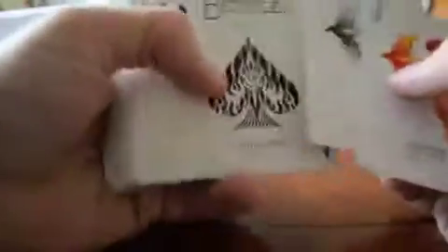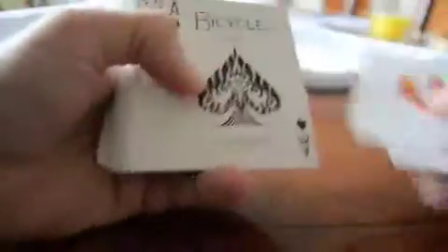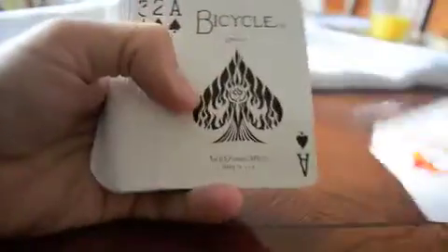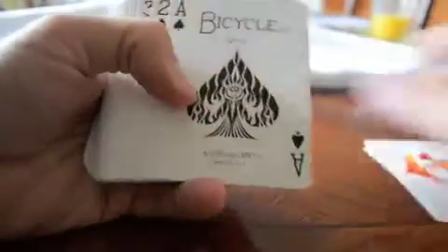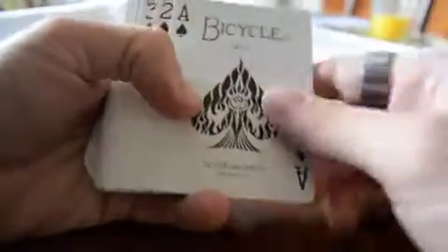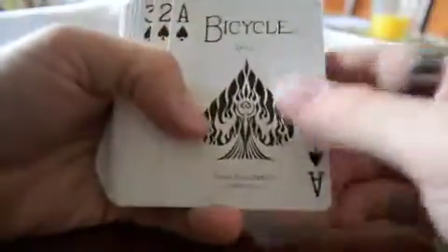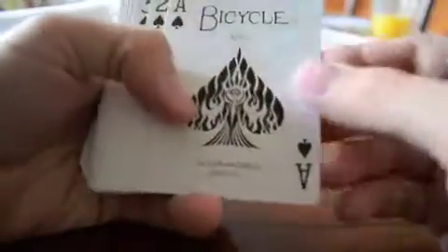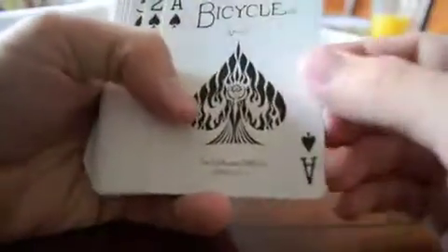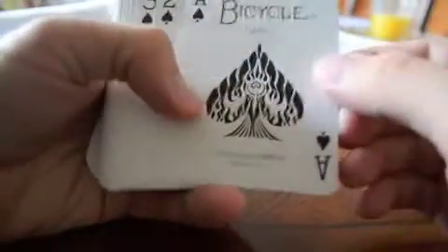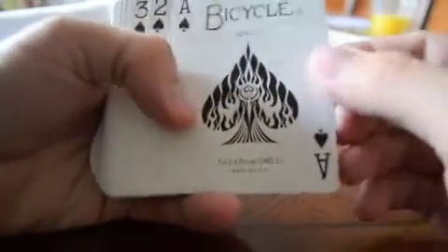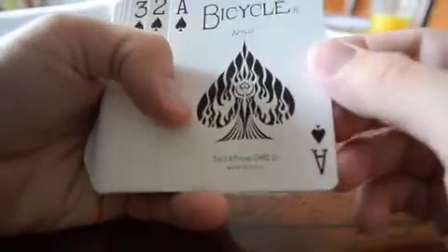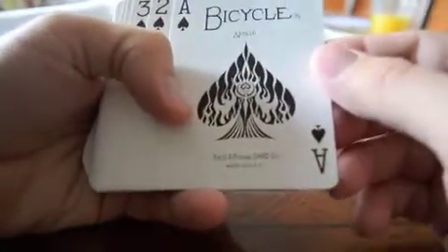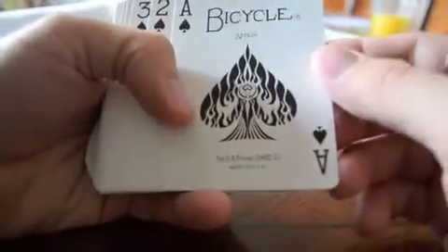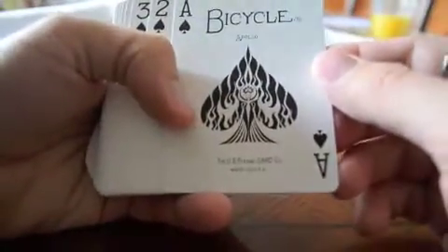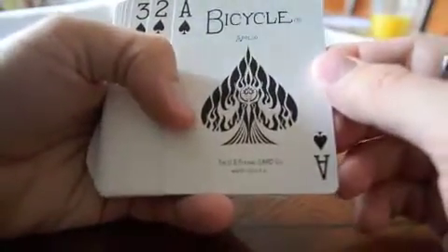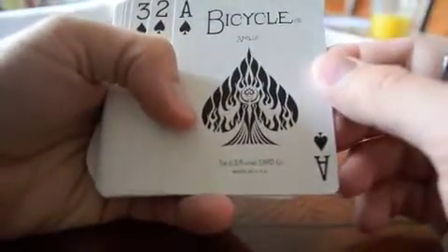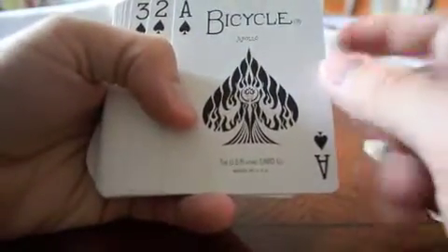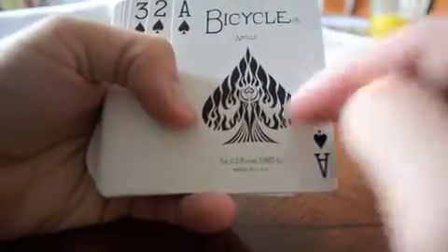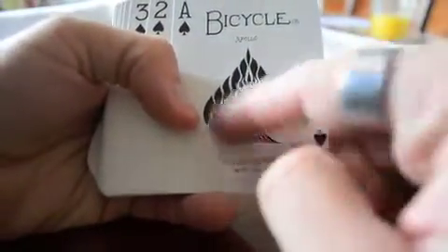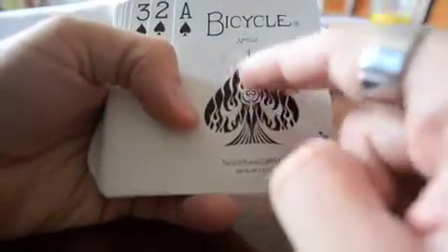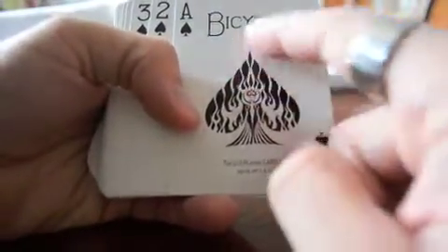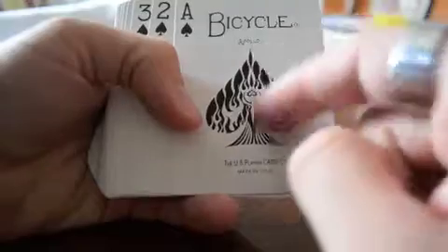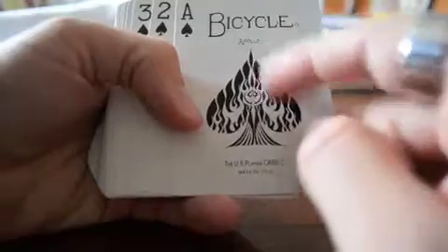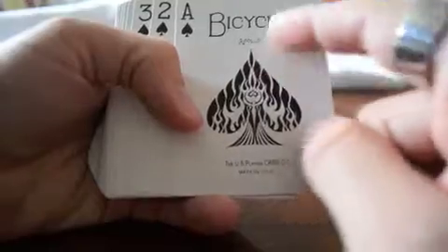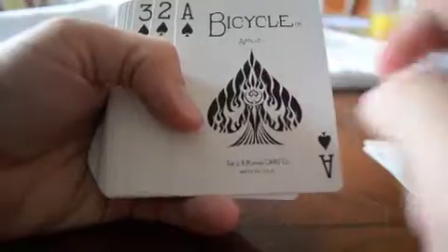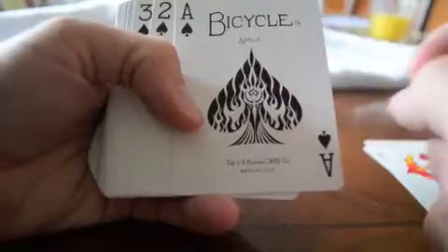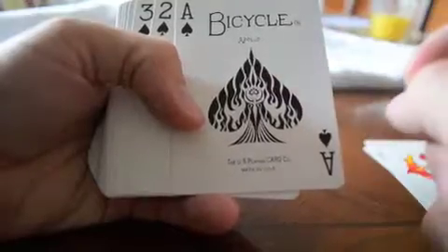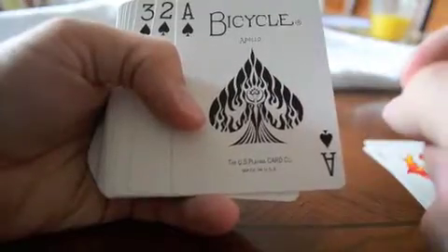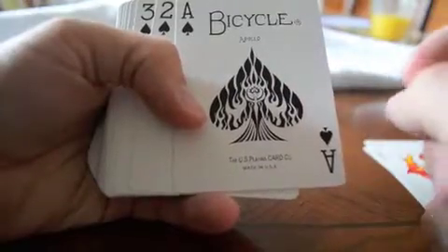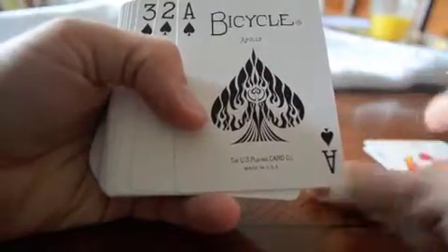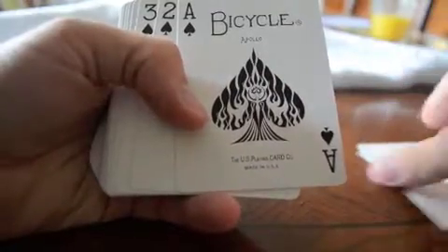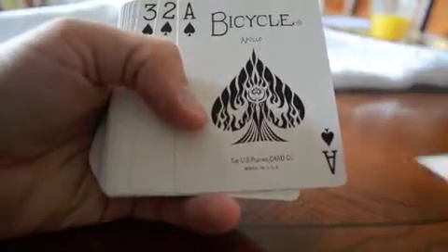Here we have the Ace of Spades. Very nice. I like the kind of flame look to it. It's very cool.